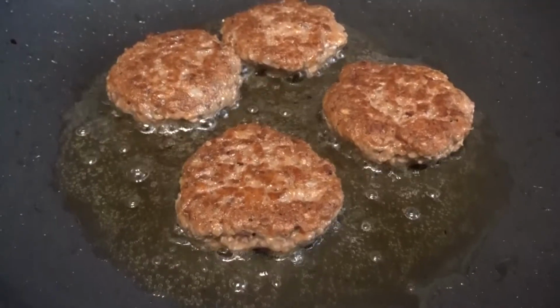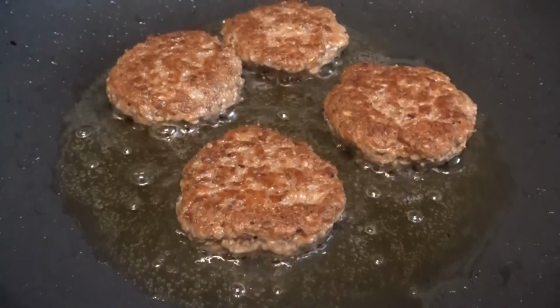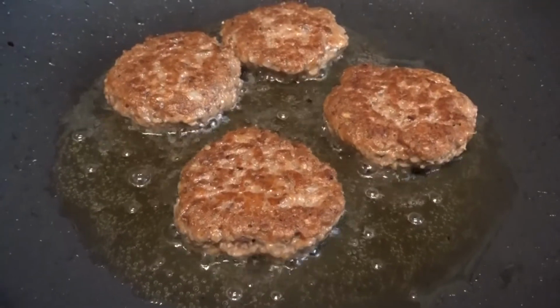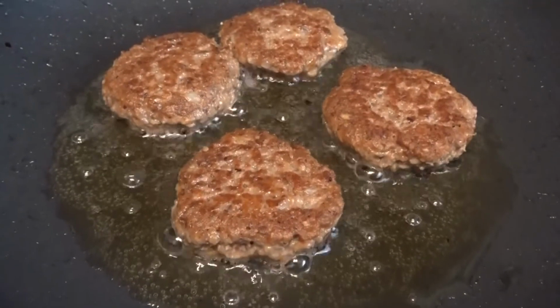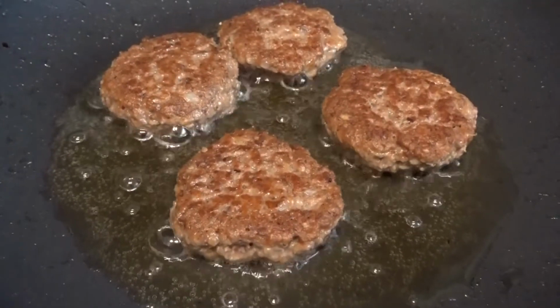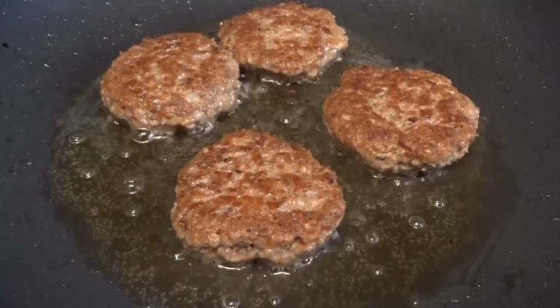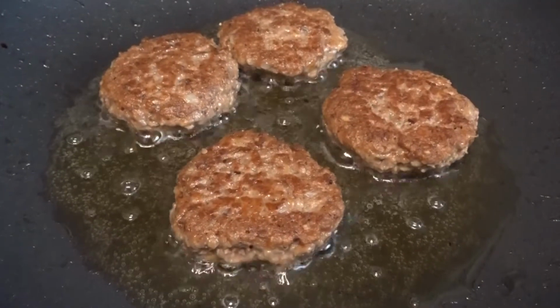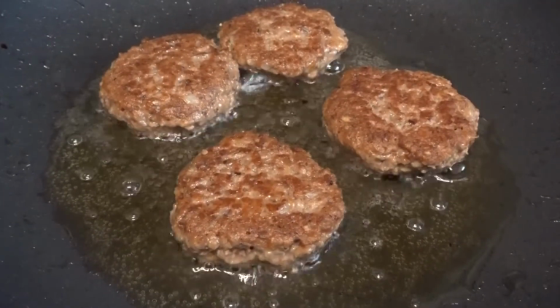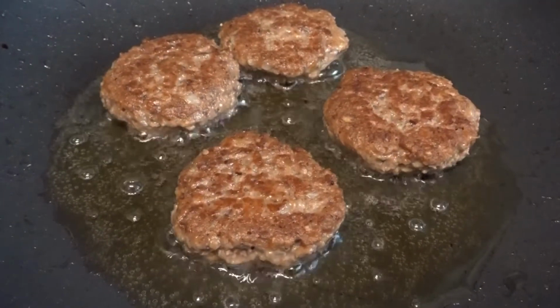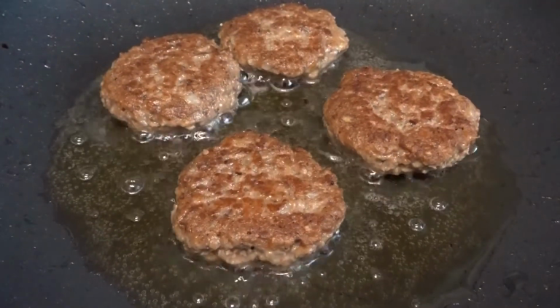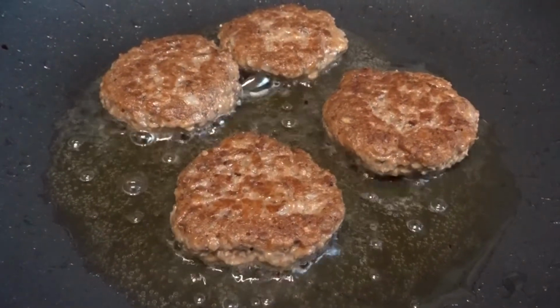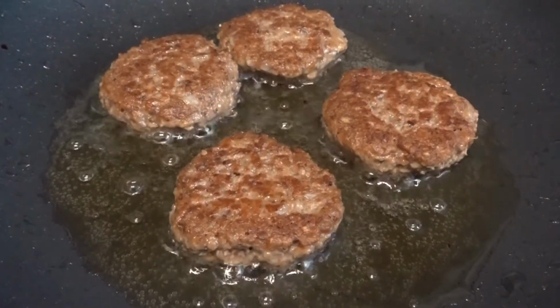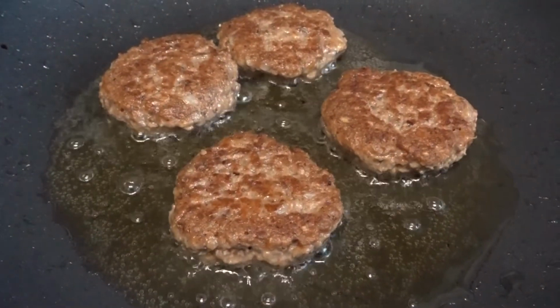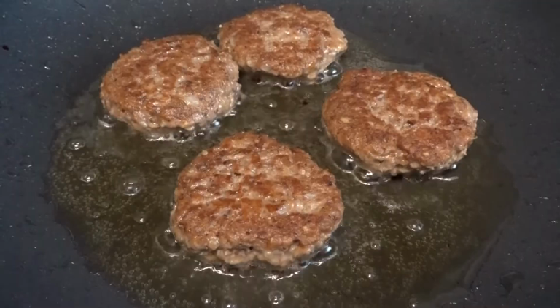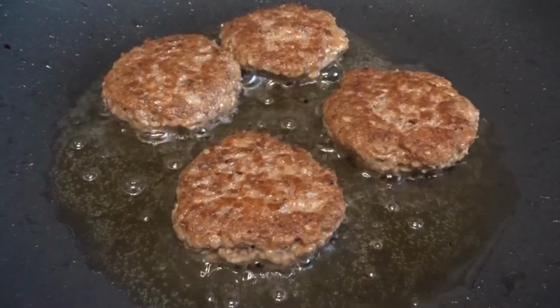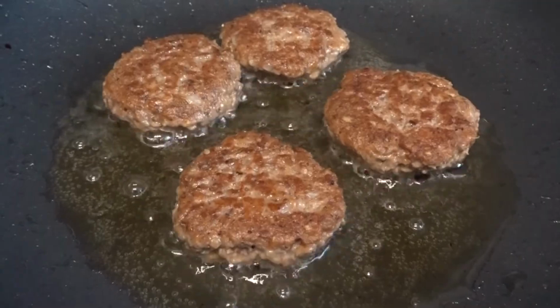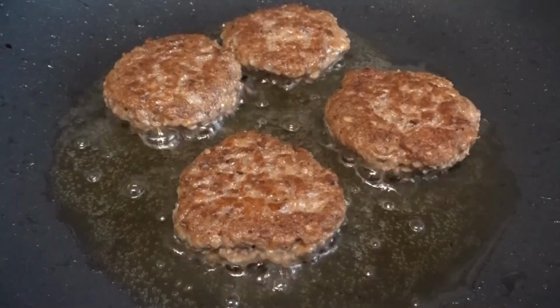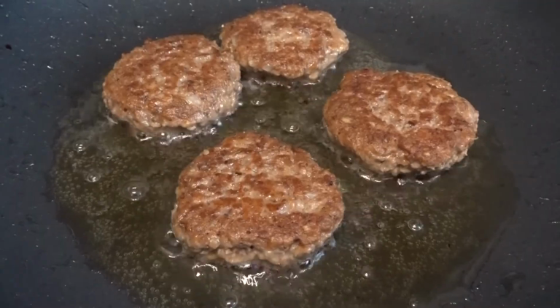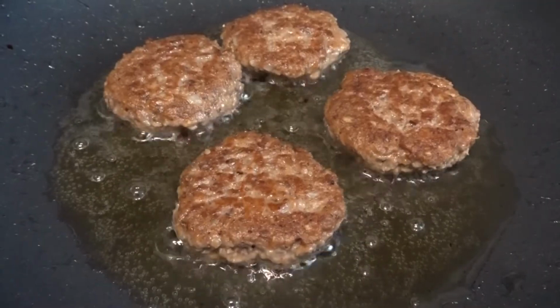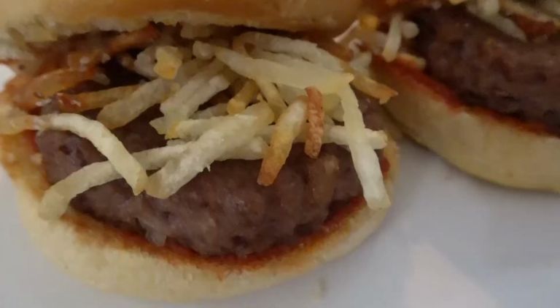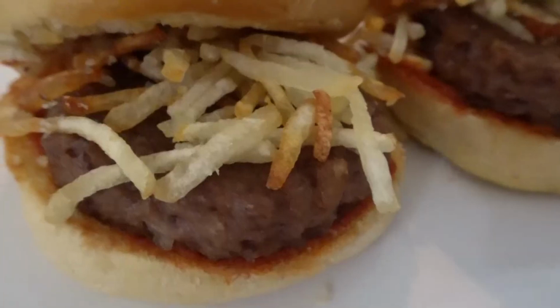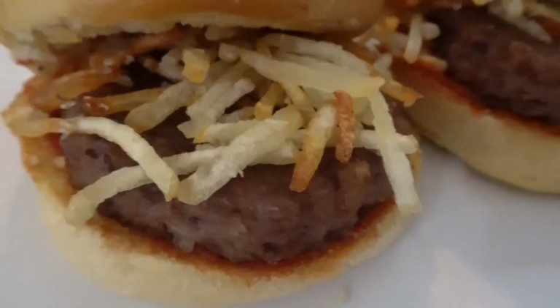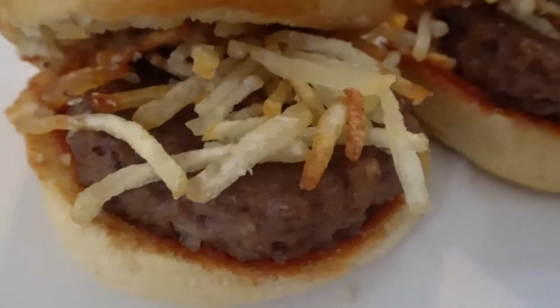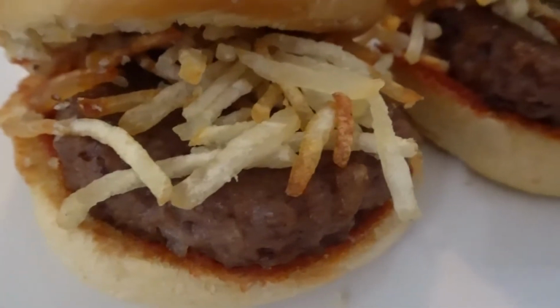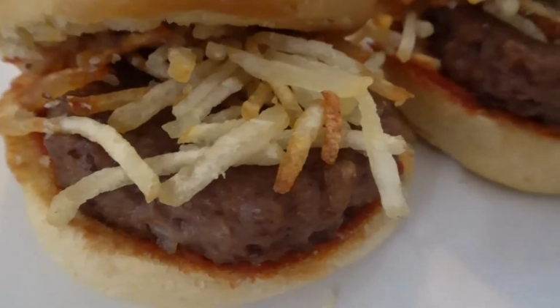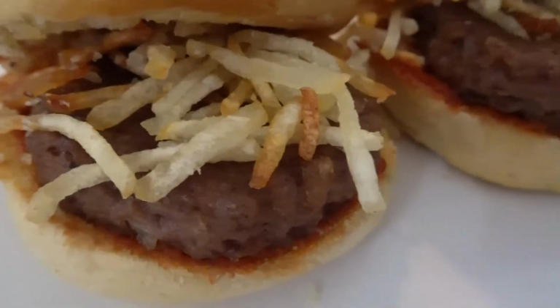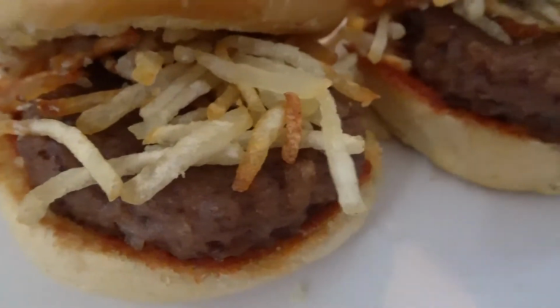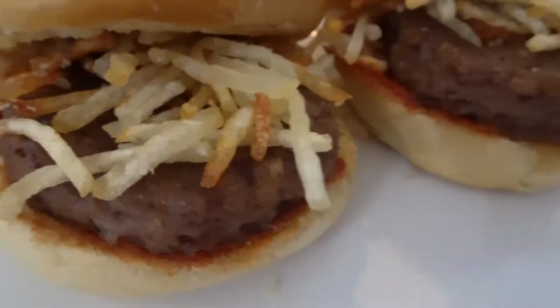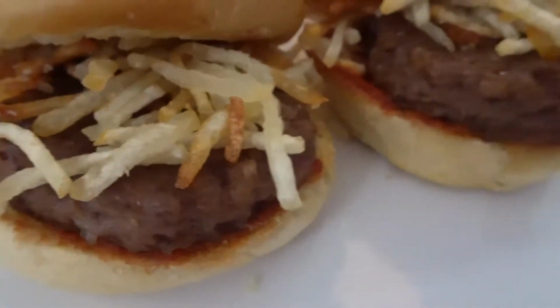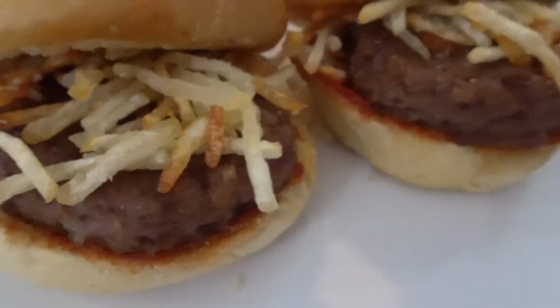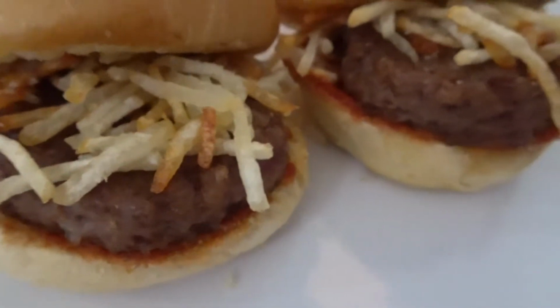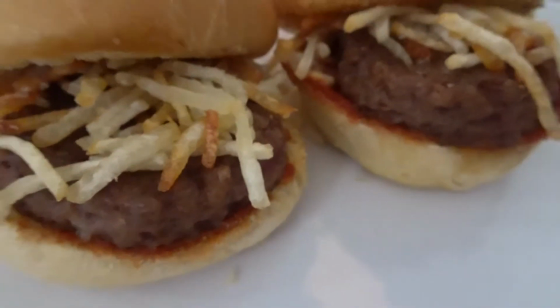Let me know in the comments if you ever had a Cuban frita or if you plan to make this in your home.